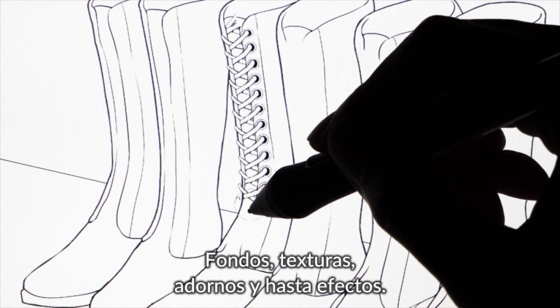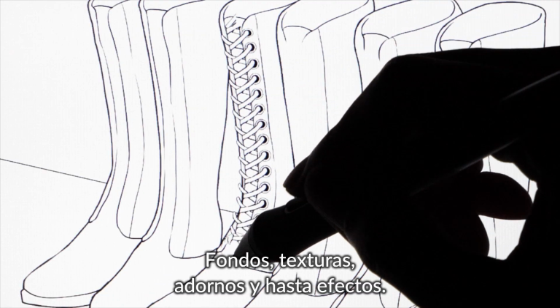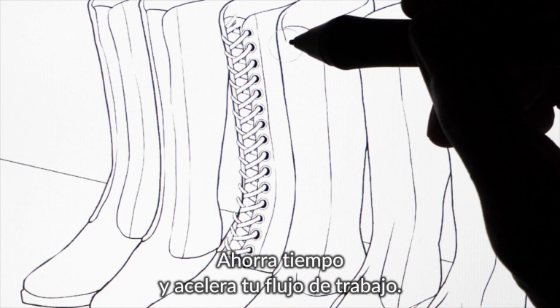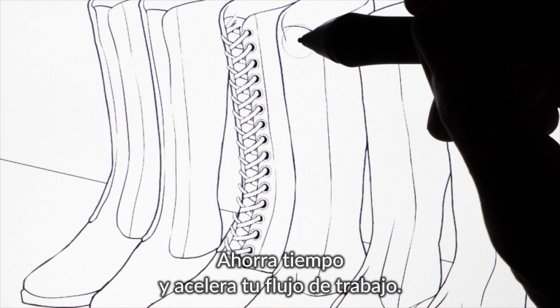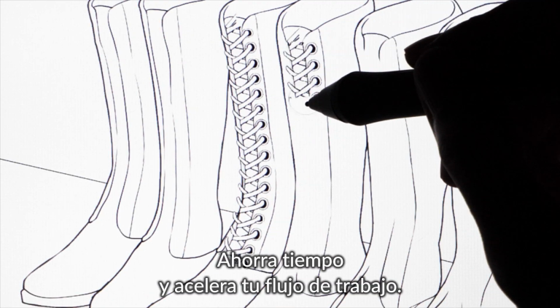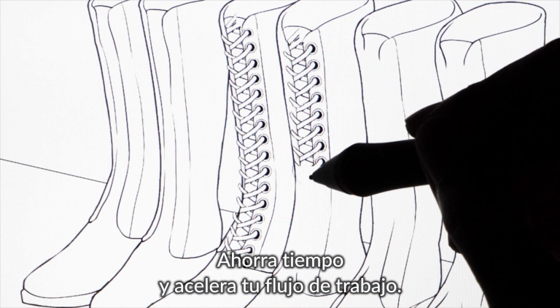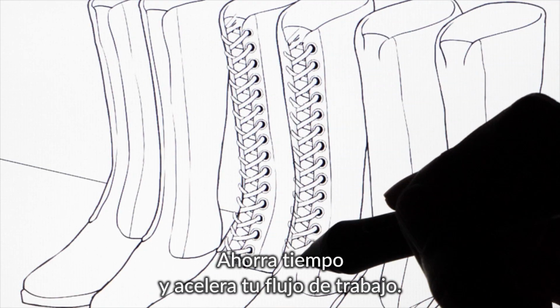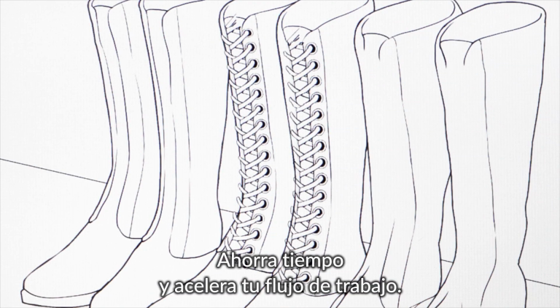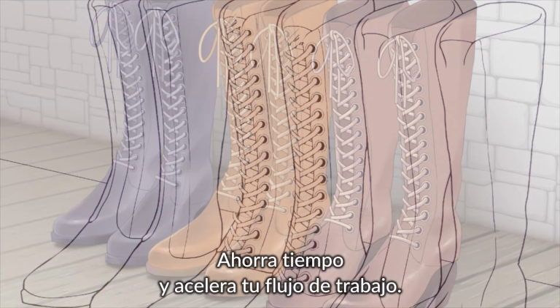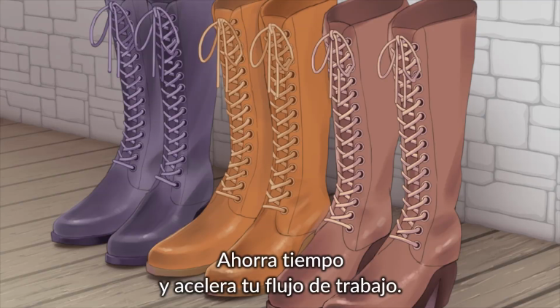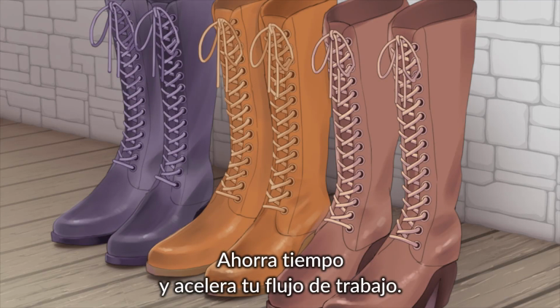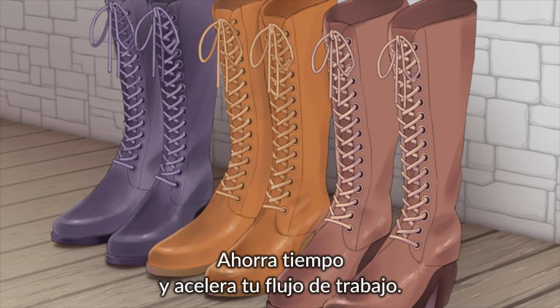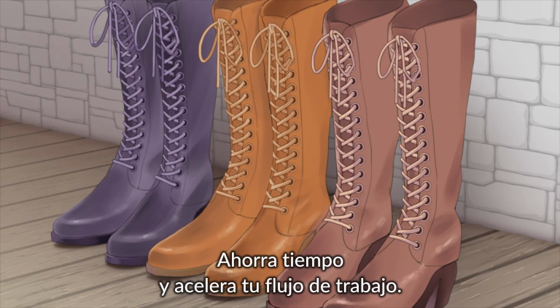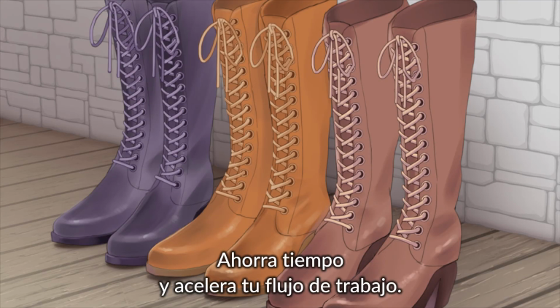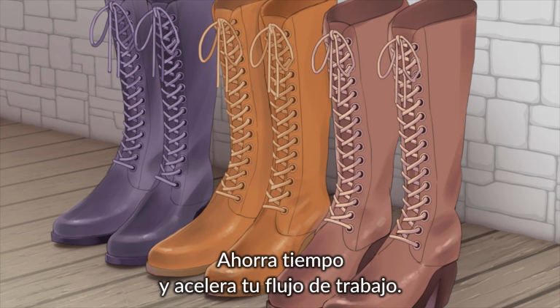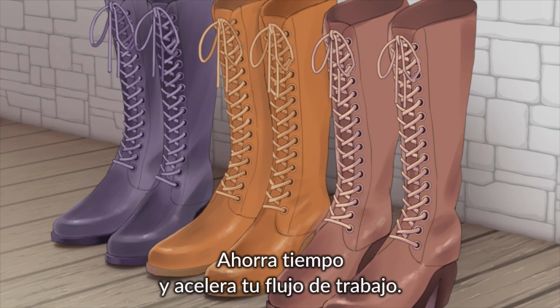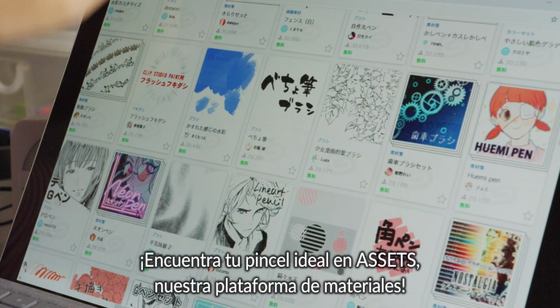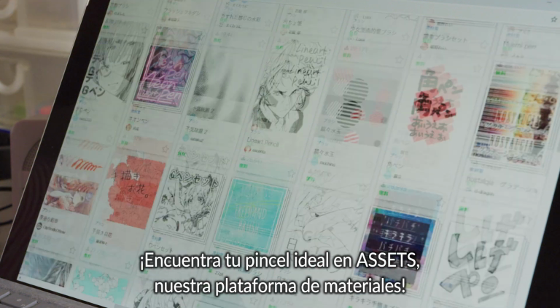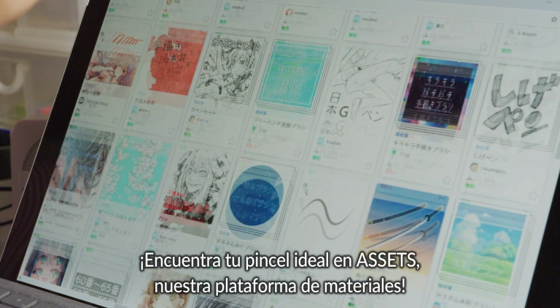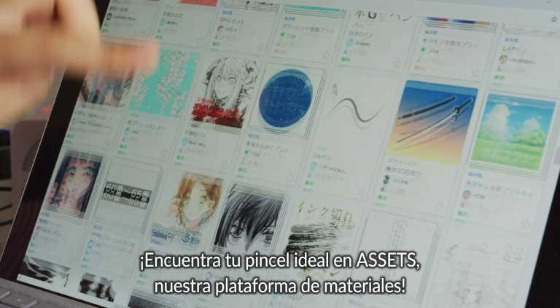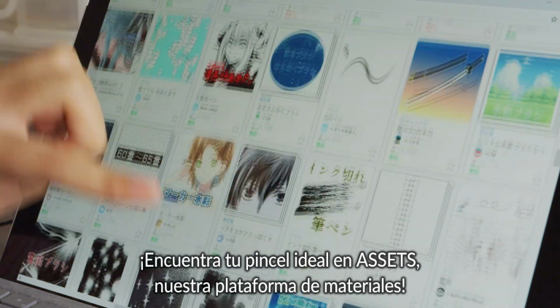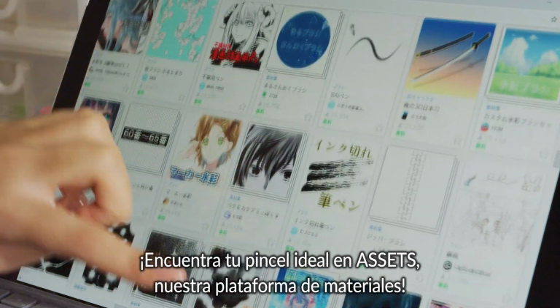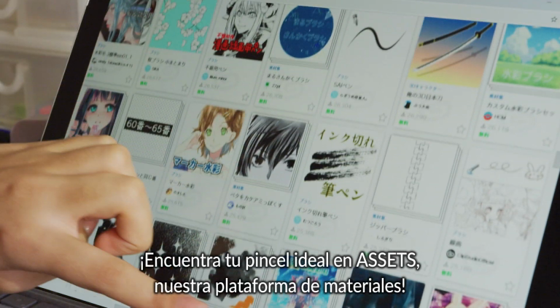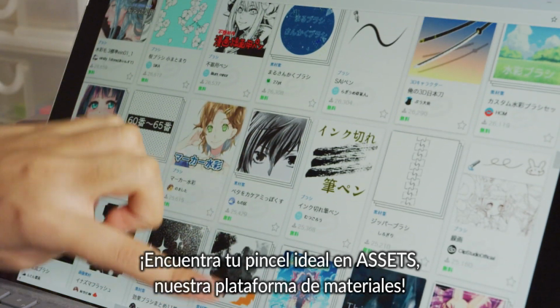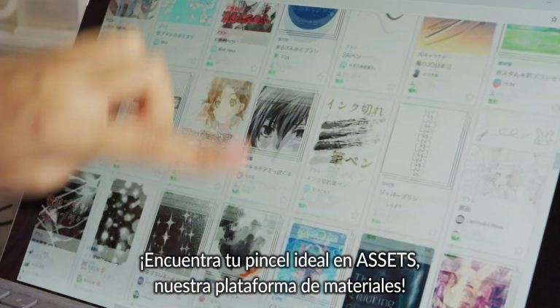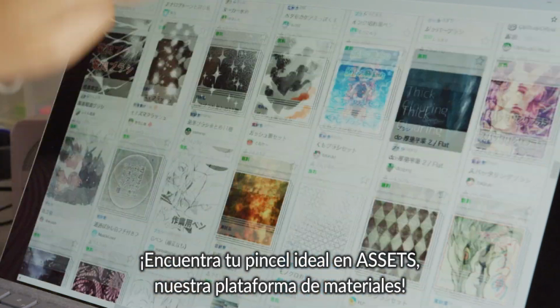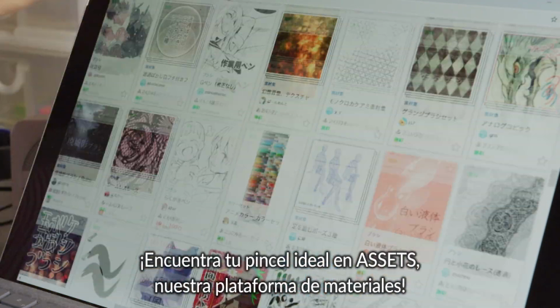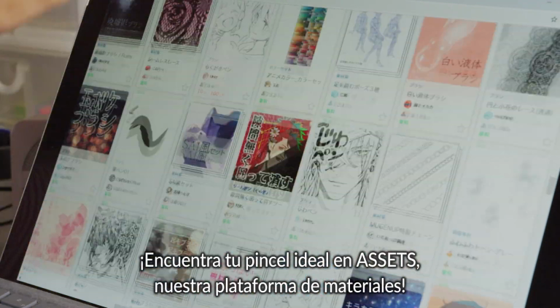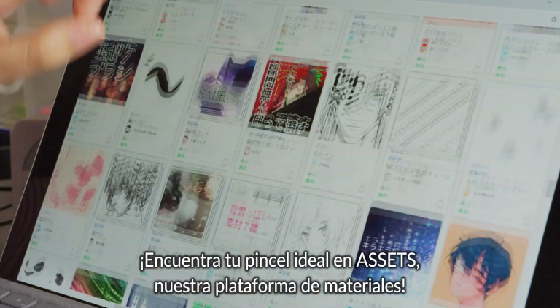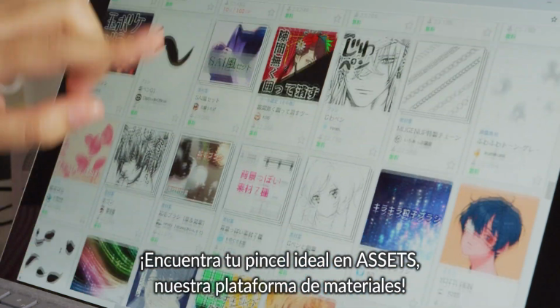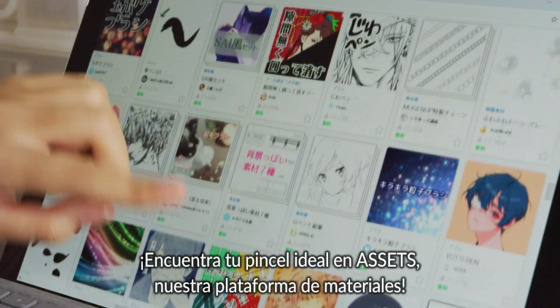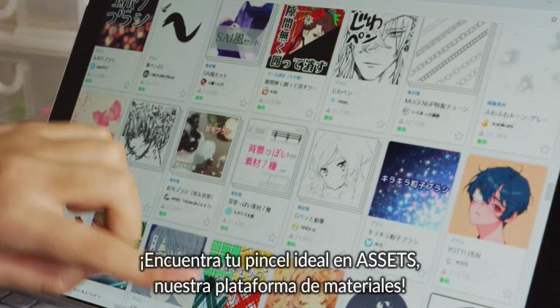You can also speed up your workflow. Check out the assets library to find that perfect brush.